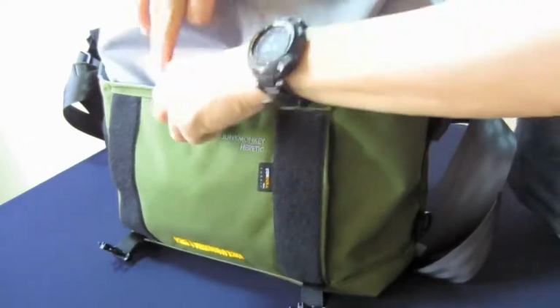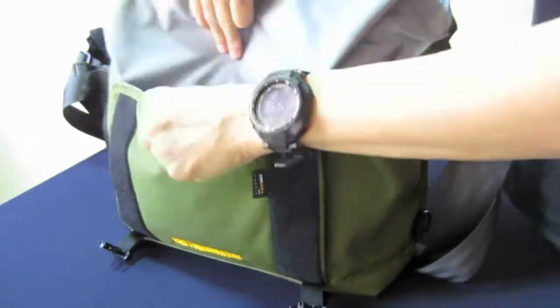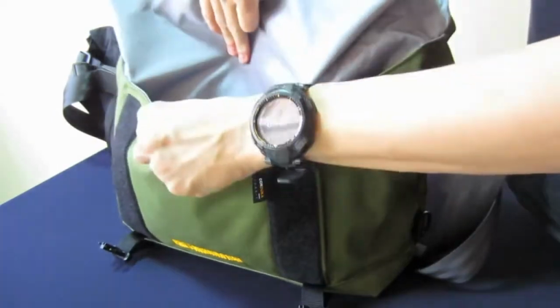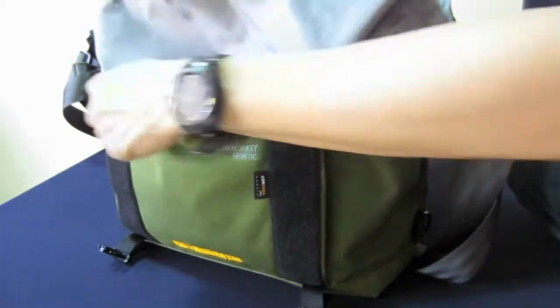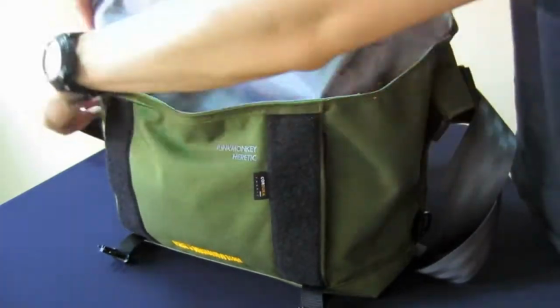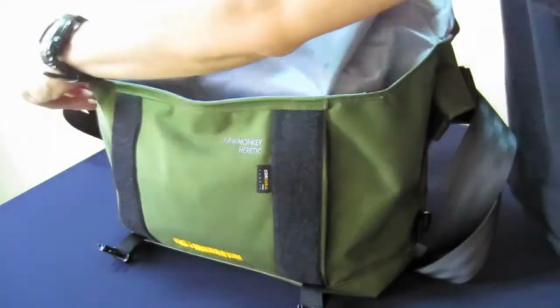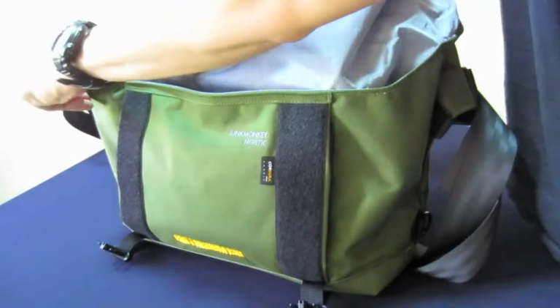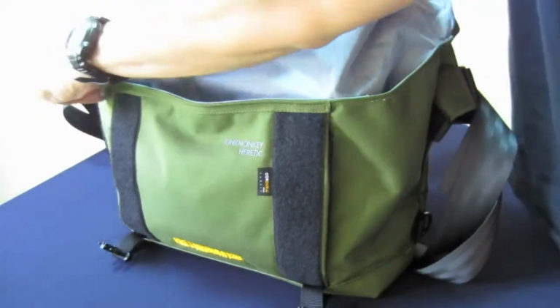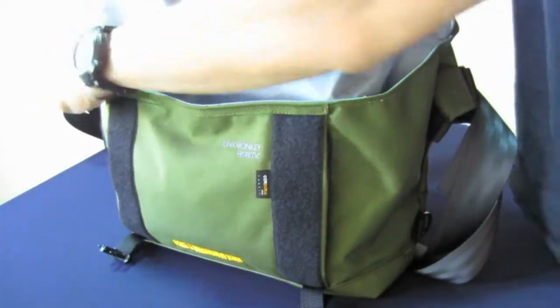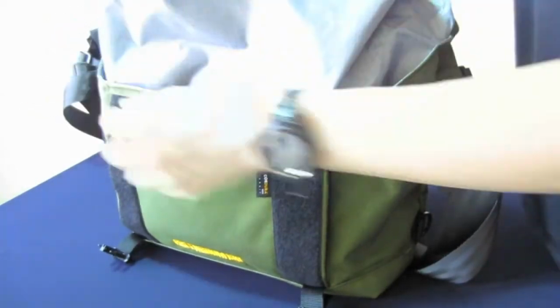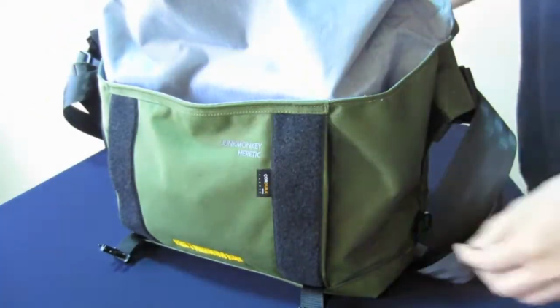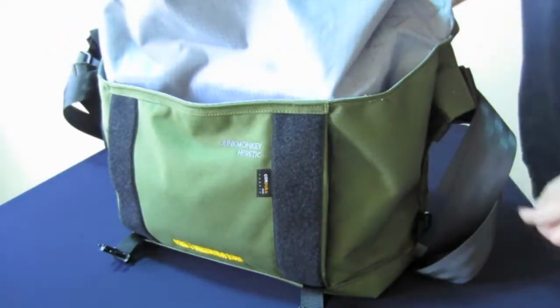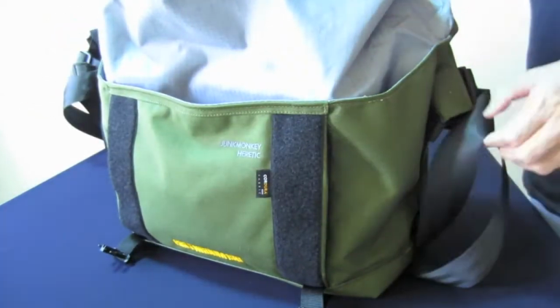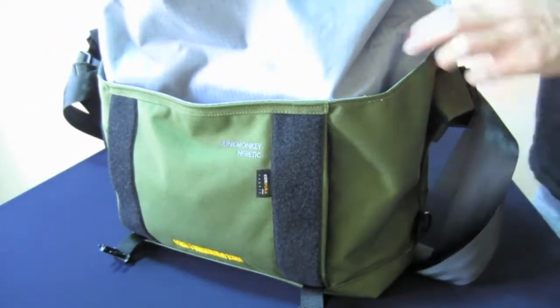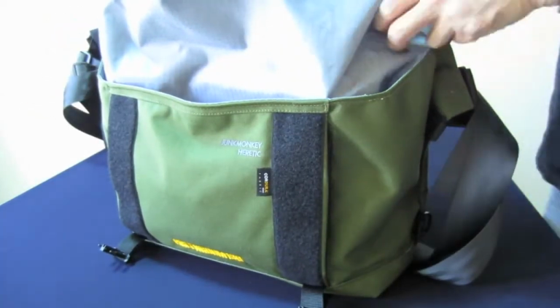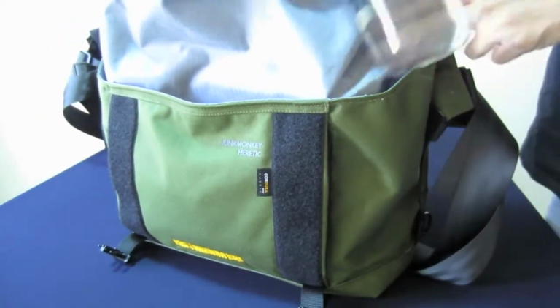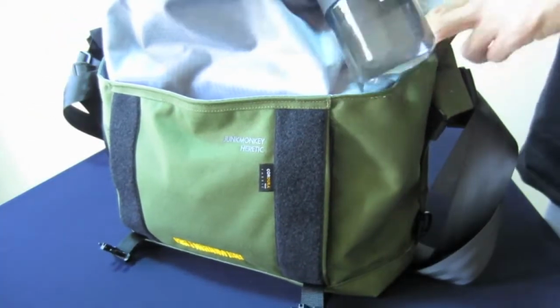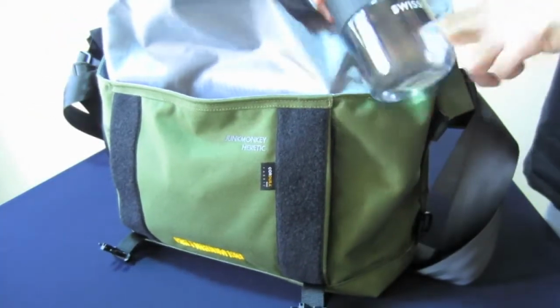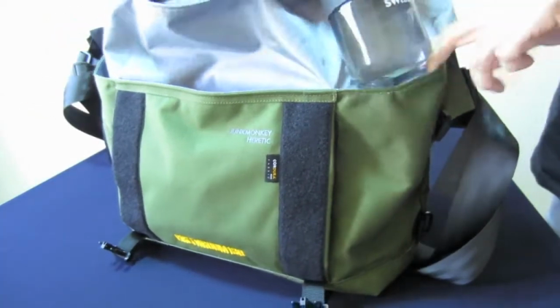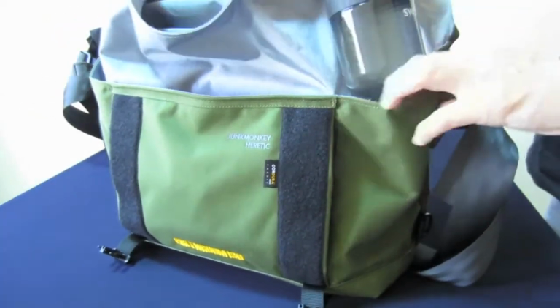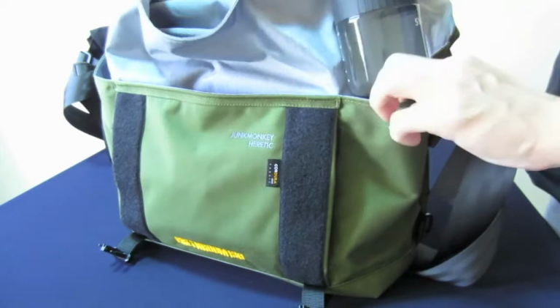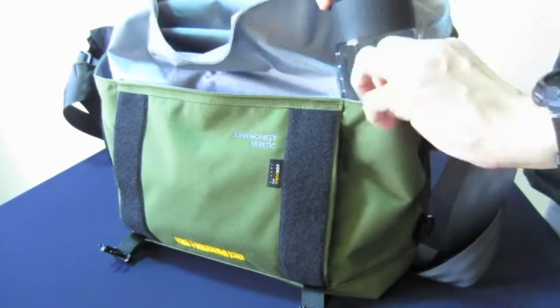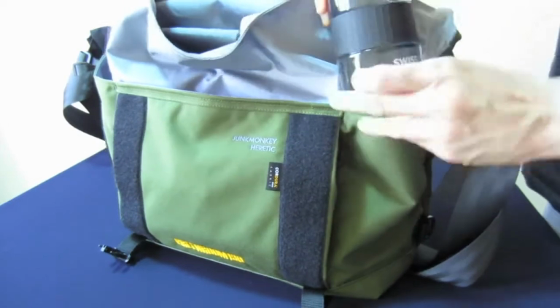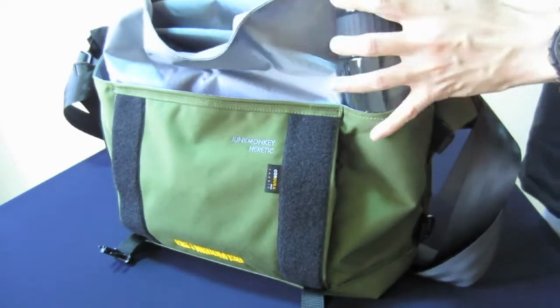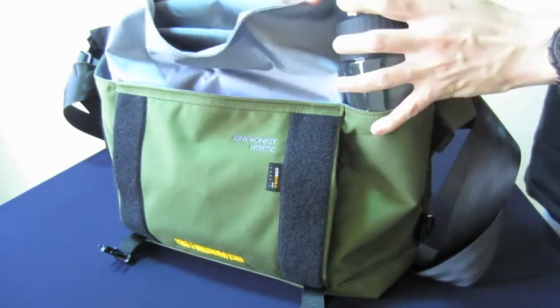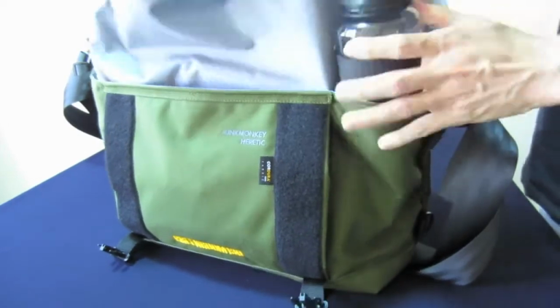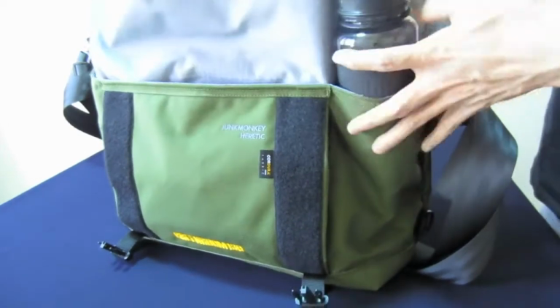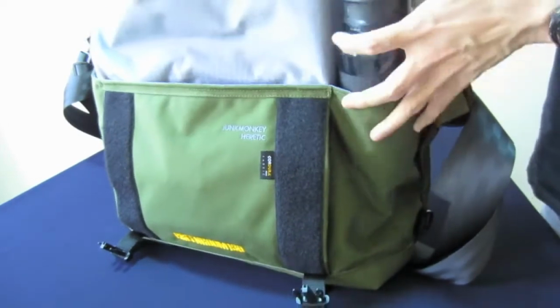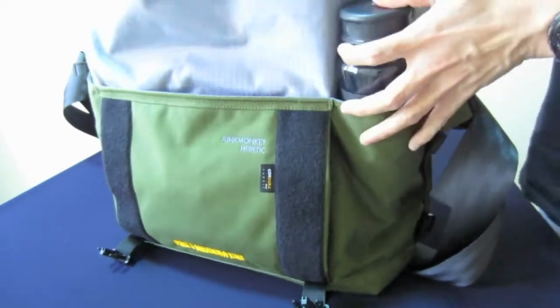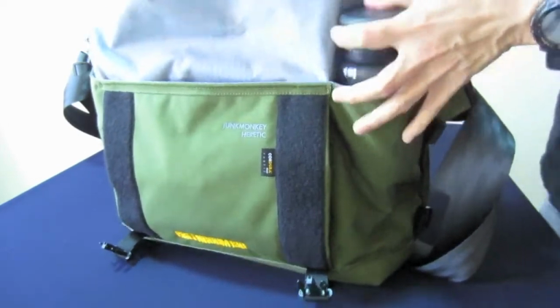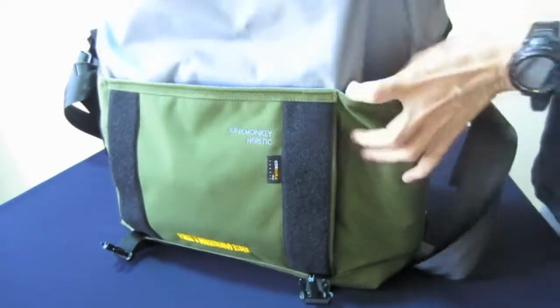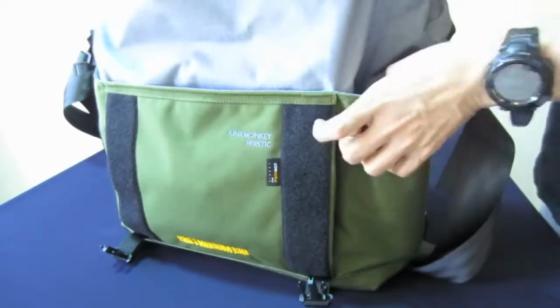These three front pockets are built deep and large — you'll be surprised by the things you can store in them.